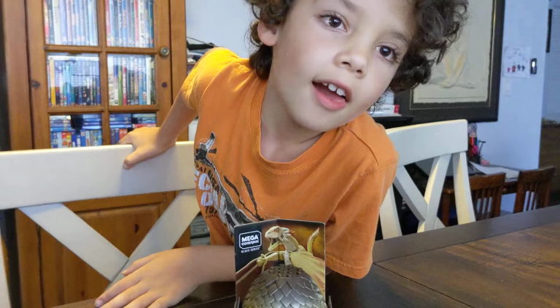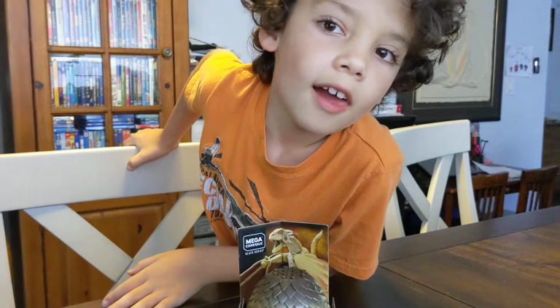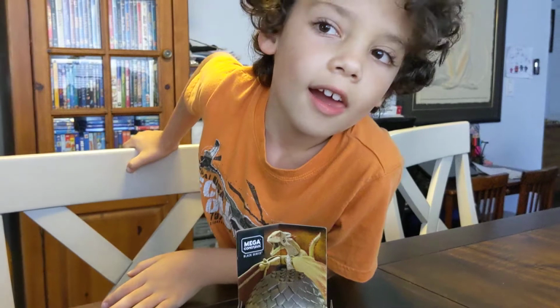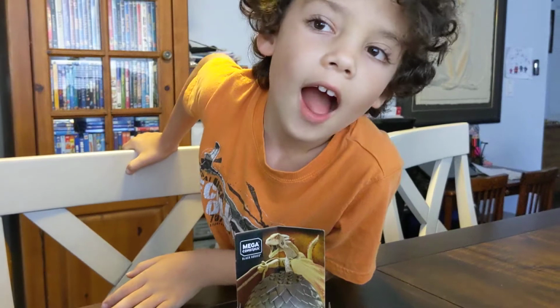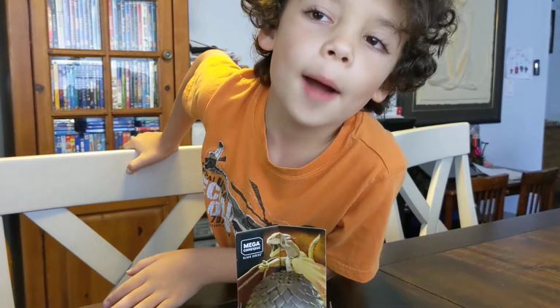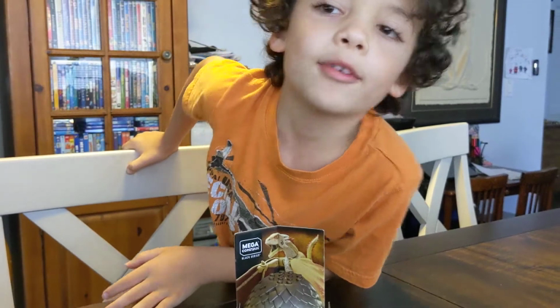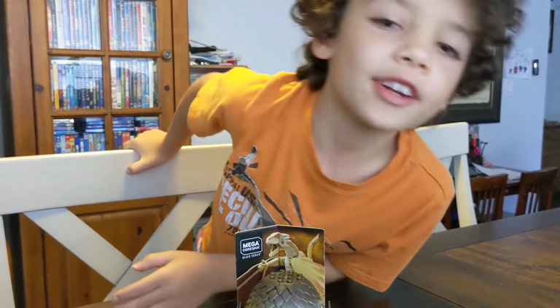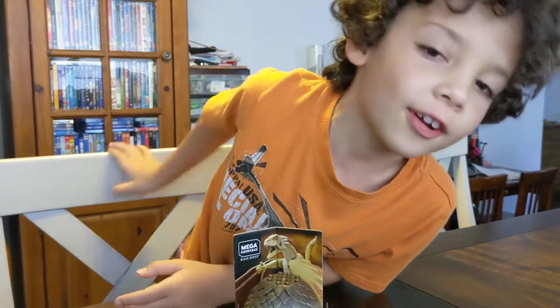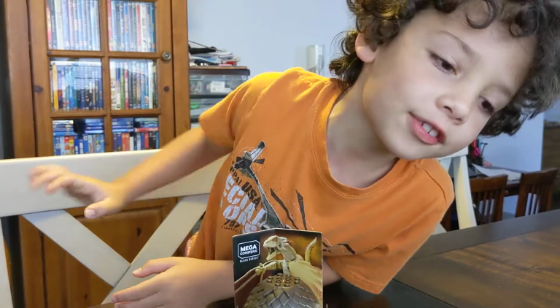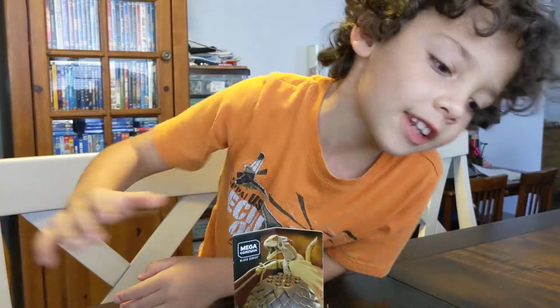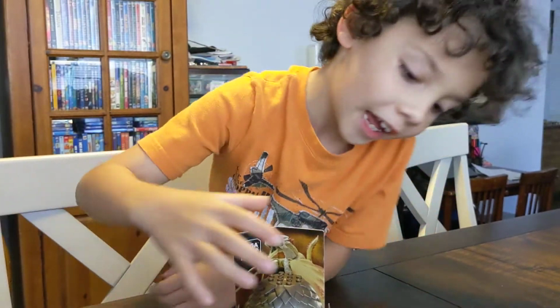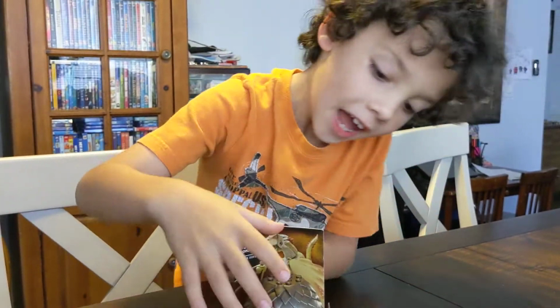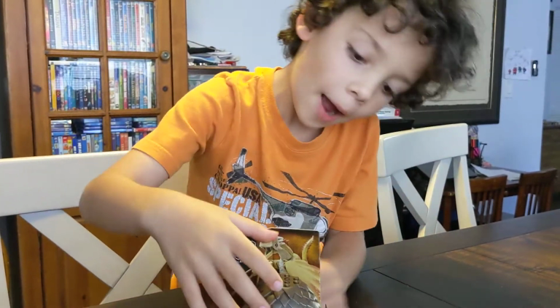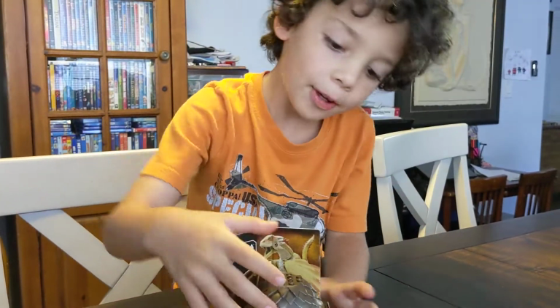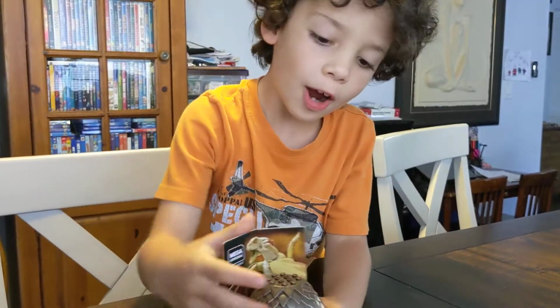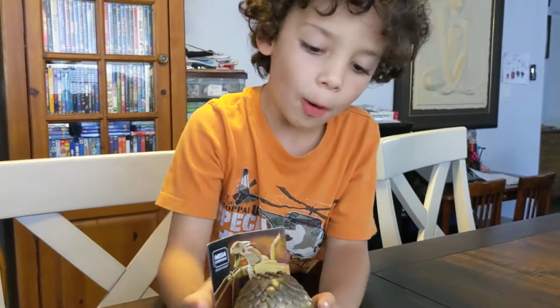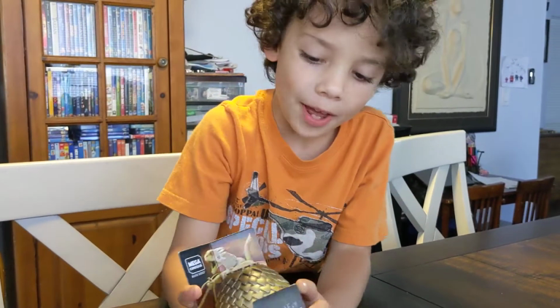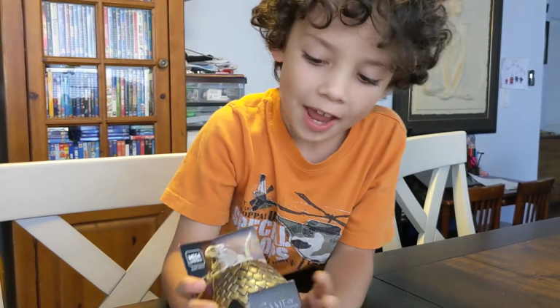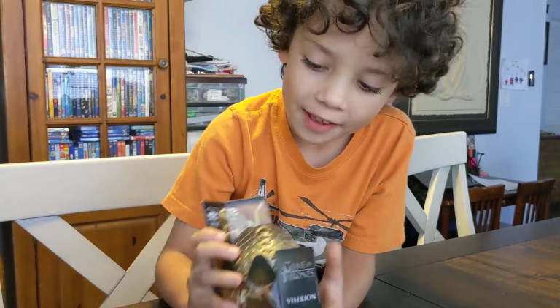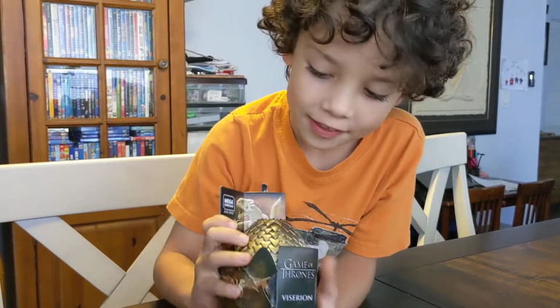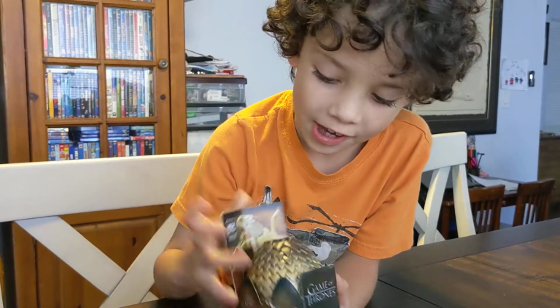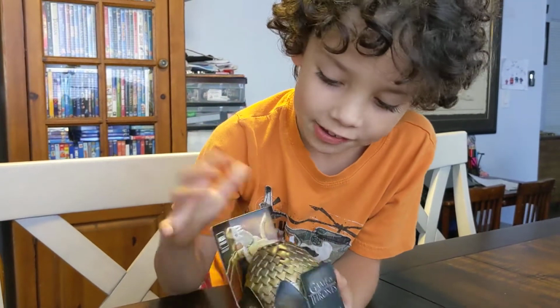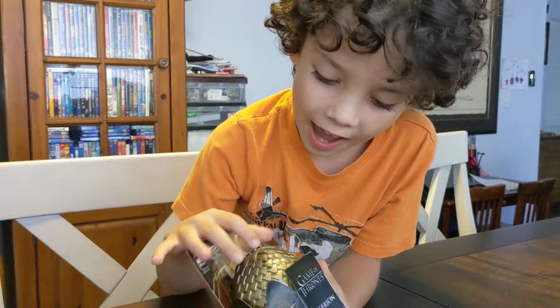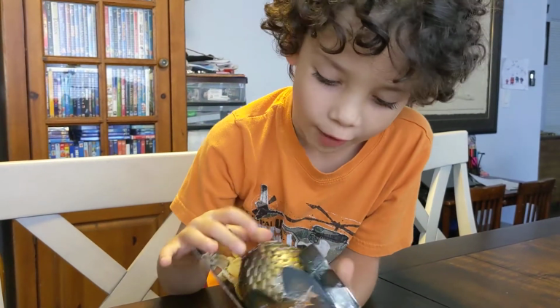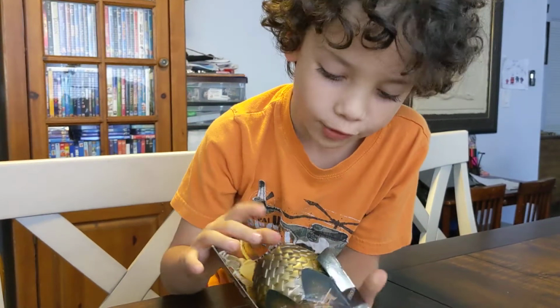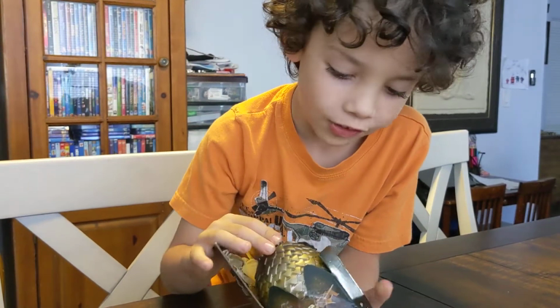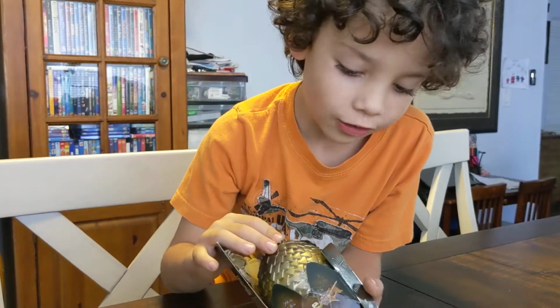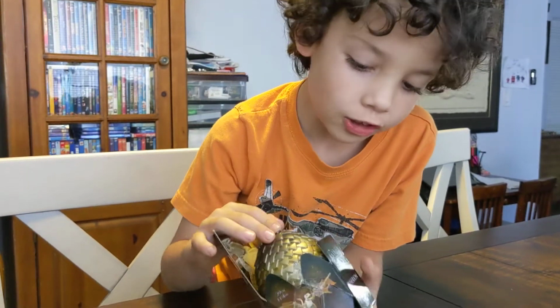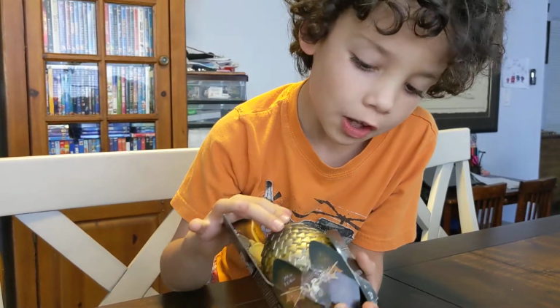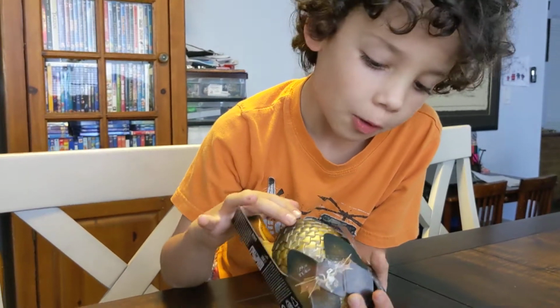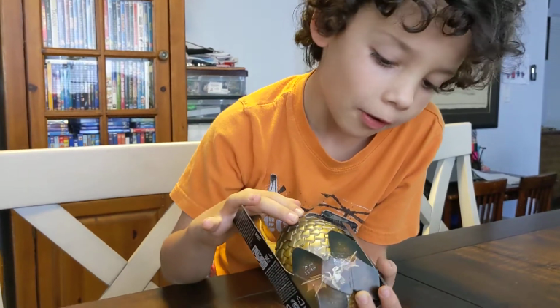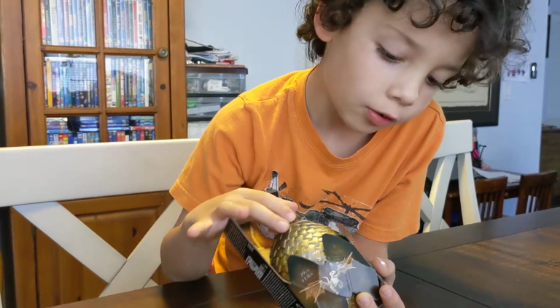Hi, boys and girls. Today, I'm going to open this egg, which is actually a Lego puzzle.